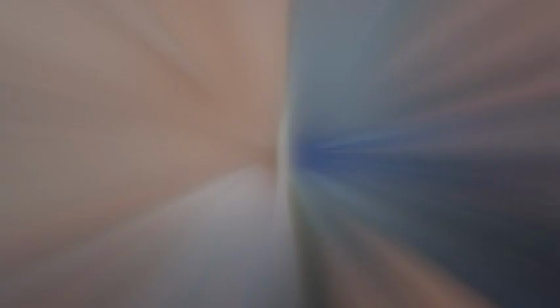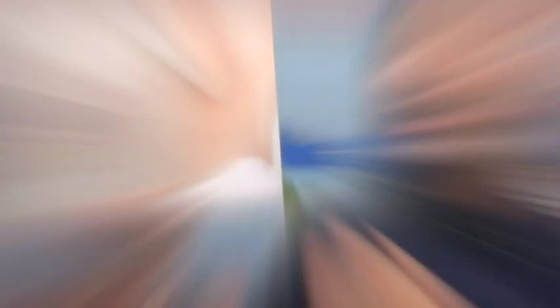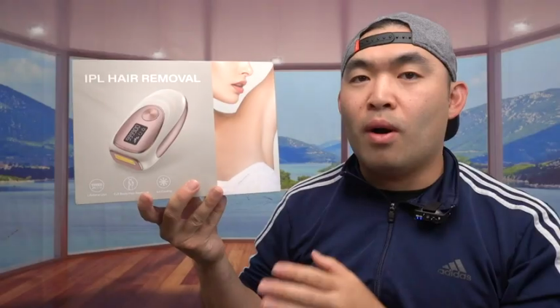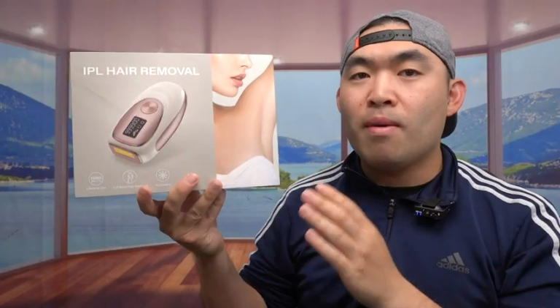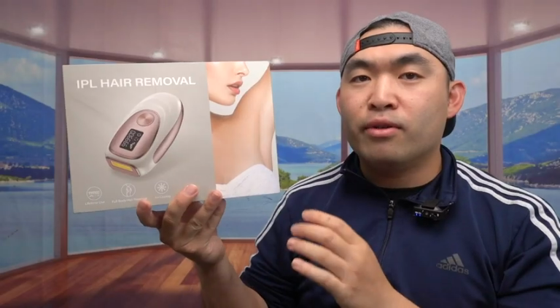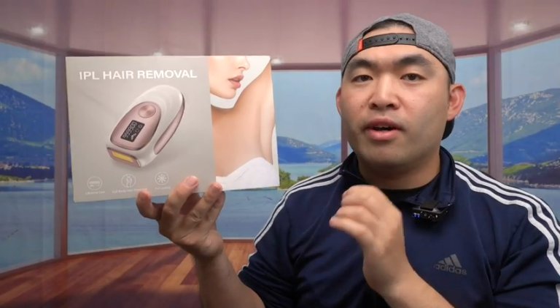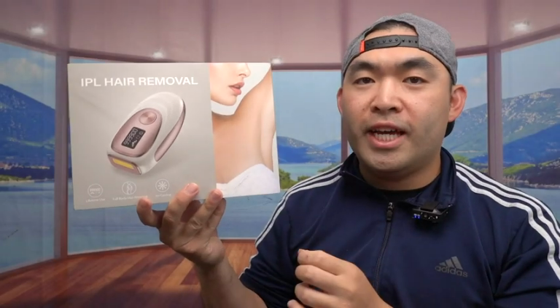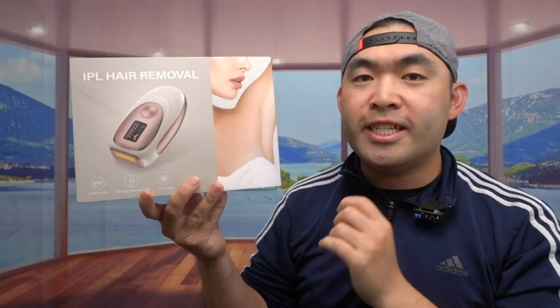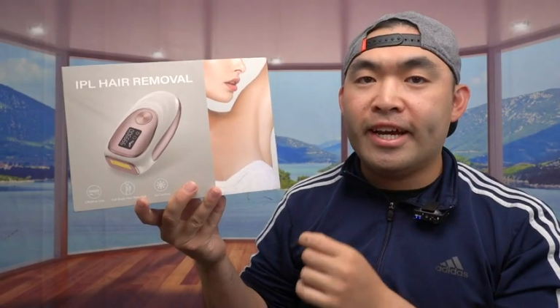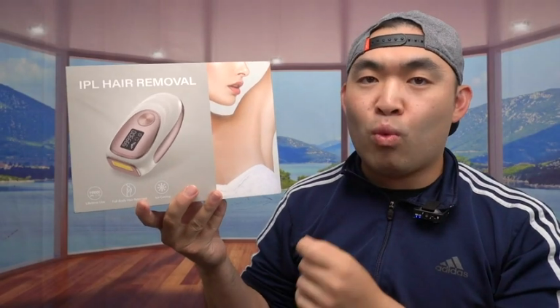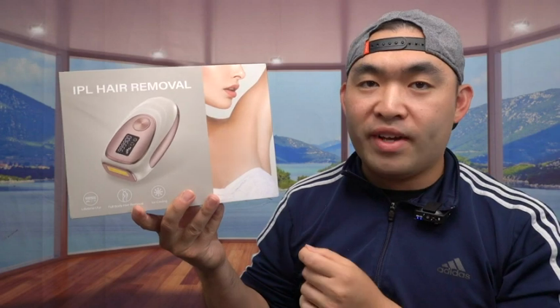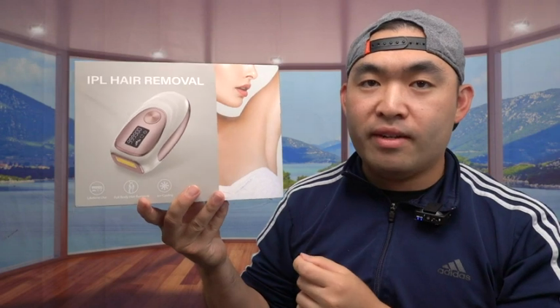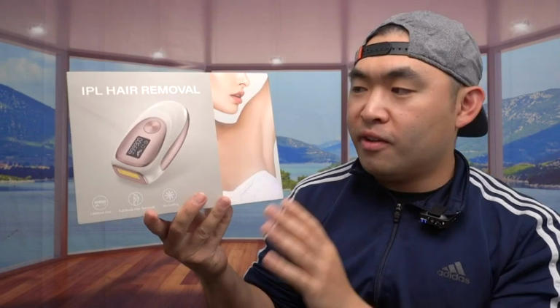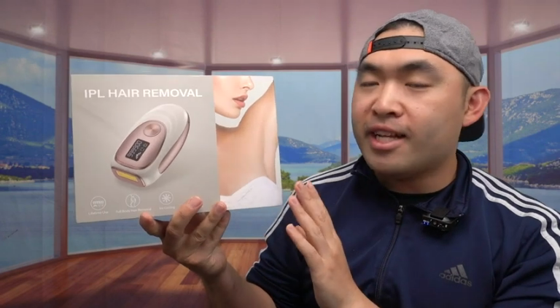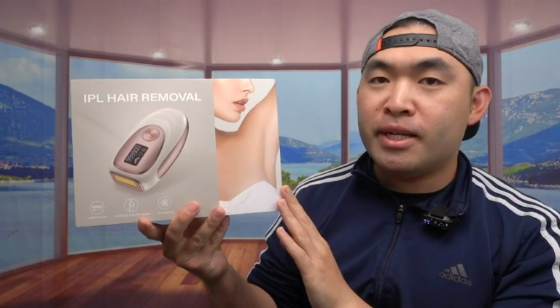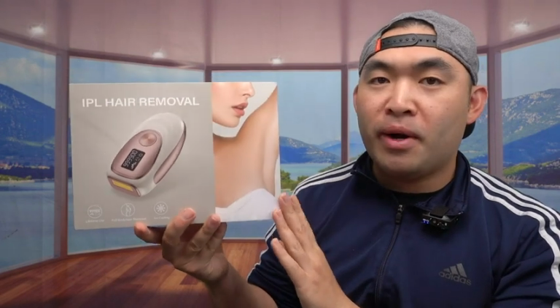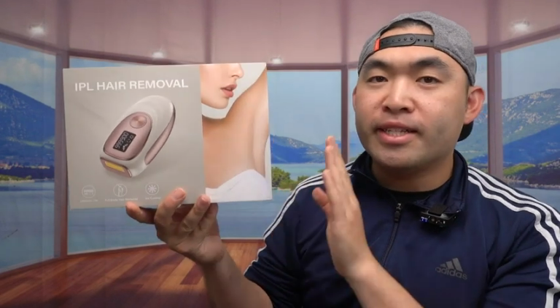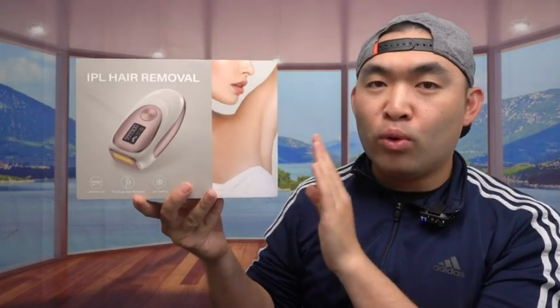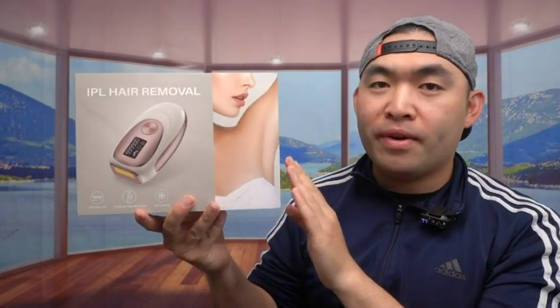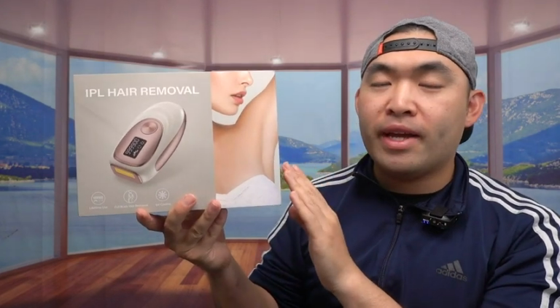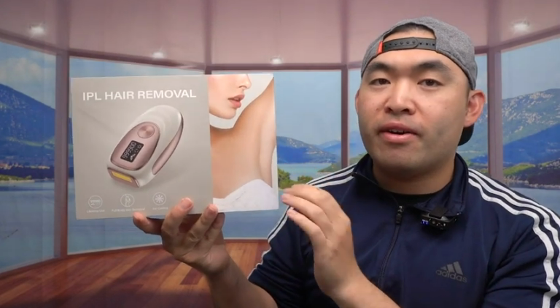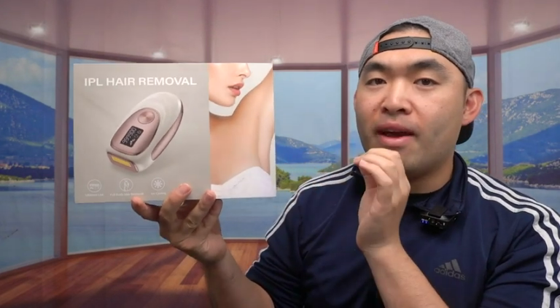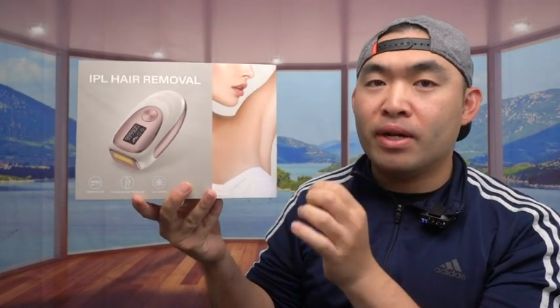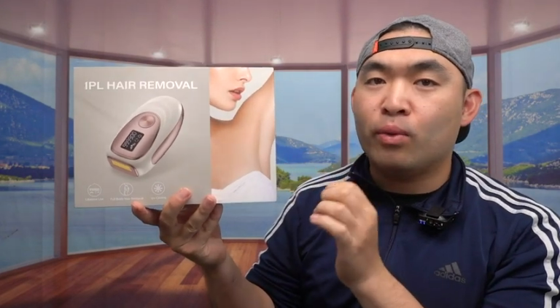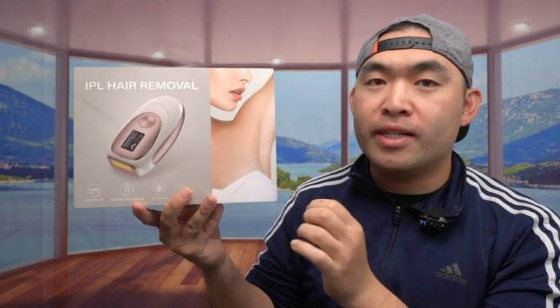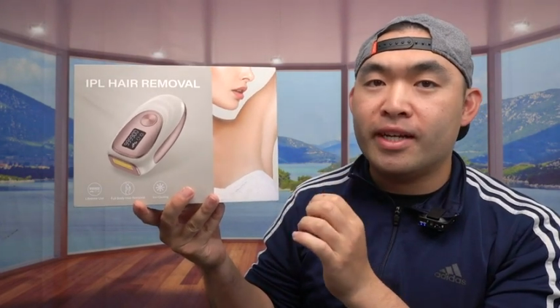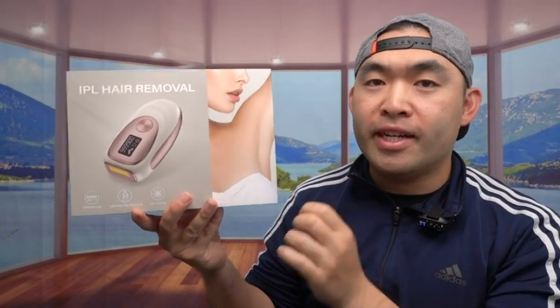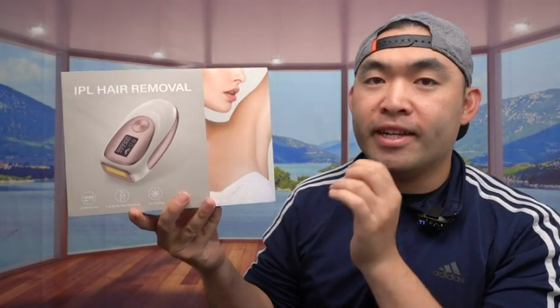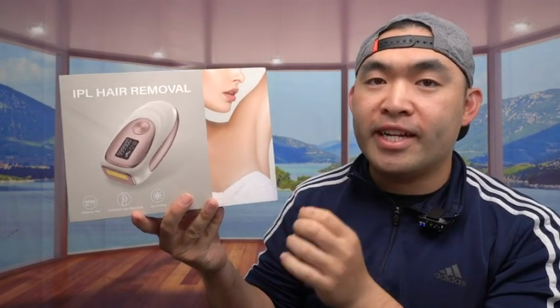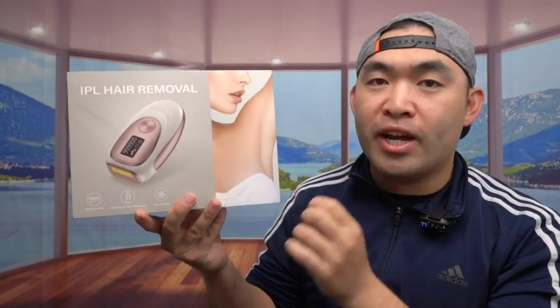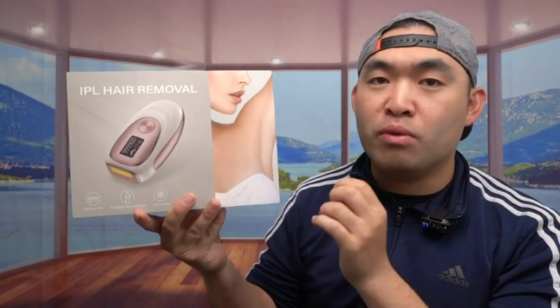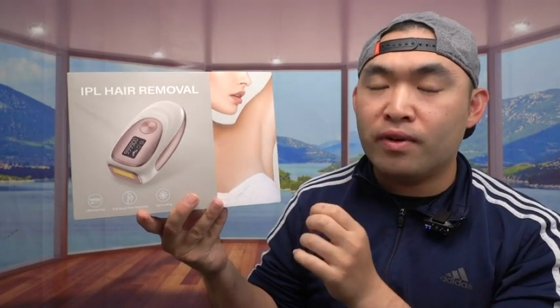Hey G-Squad, welcome back from the episode of Is It Worth It? So today's episode is this cool image right here, and pretty much what this is, is a laser hair removal.